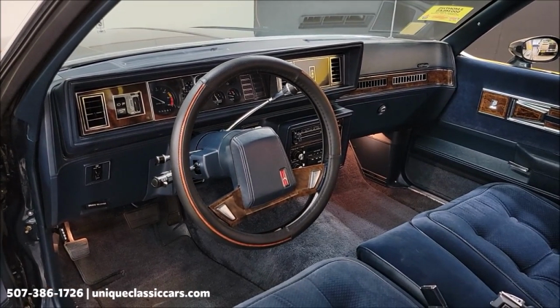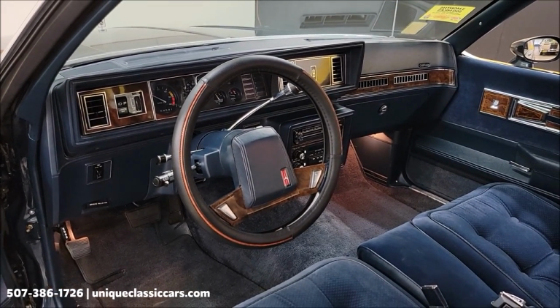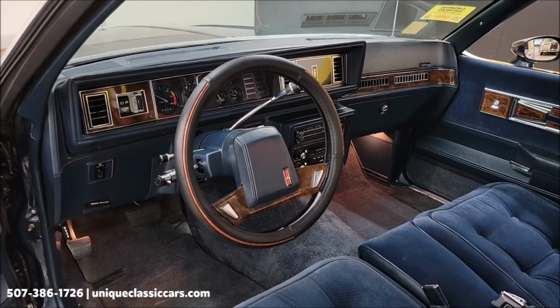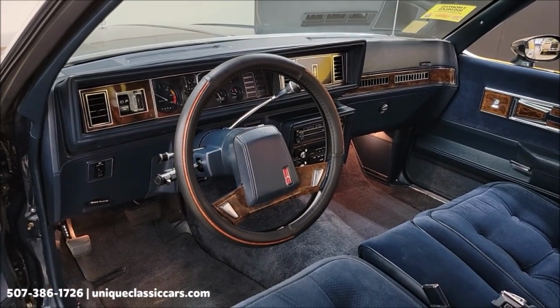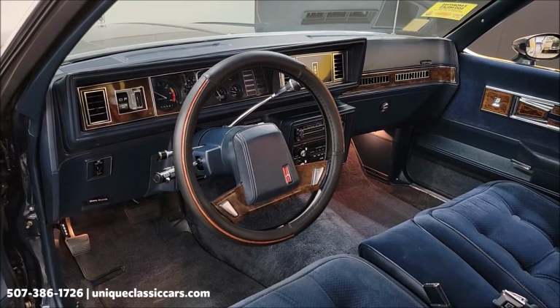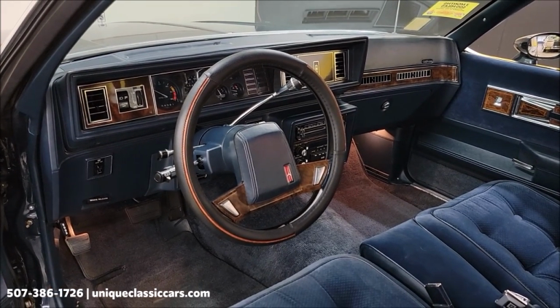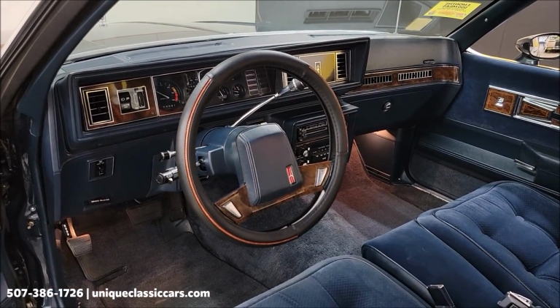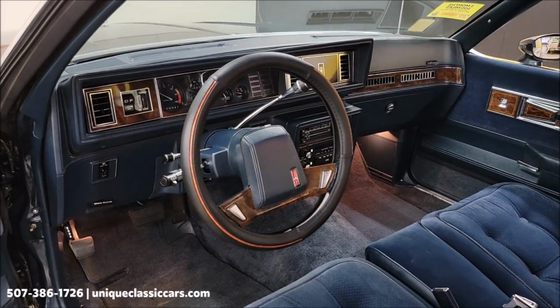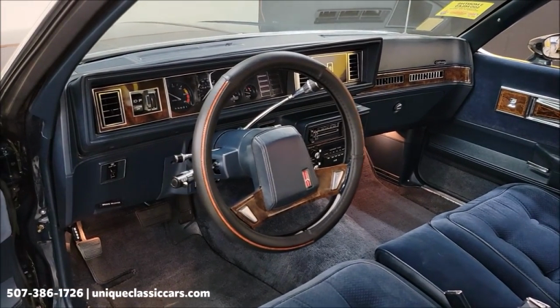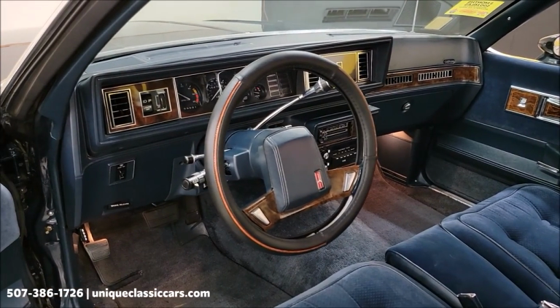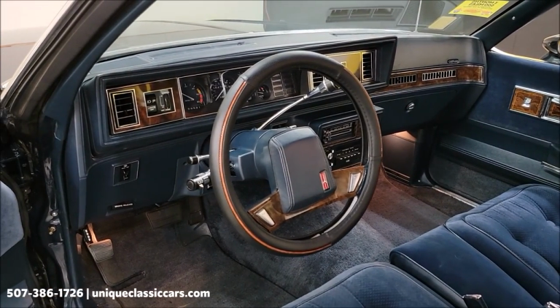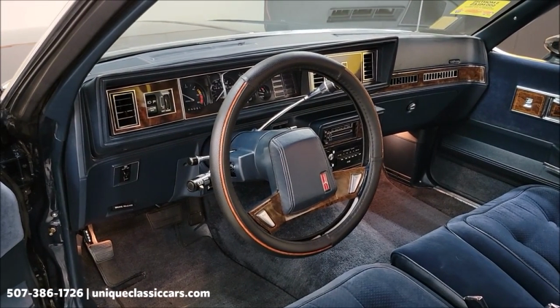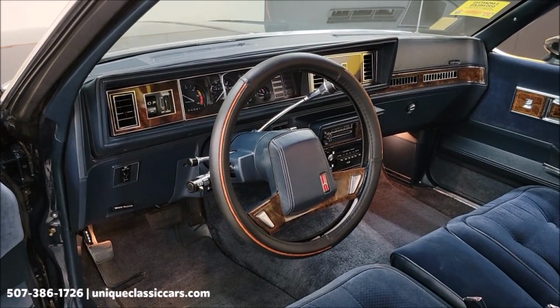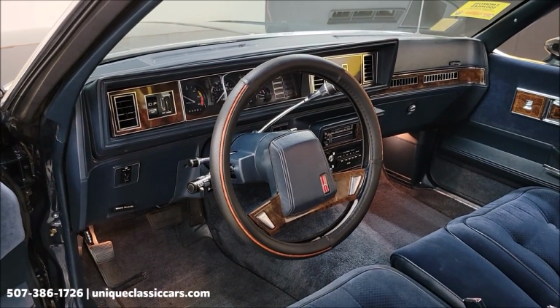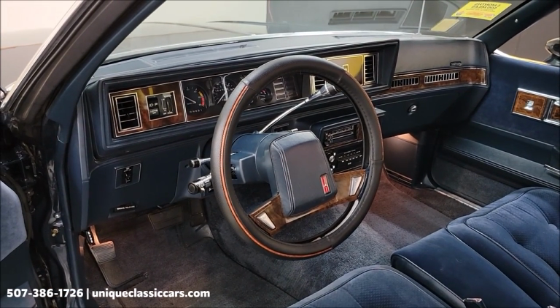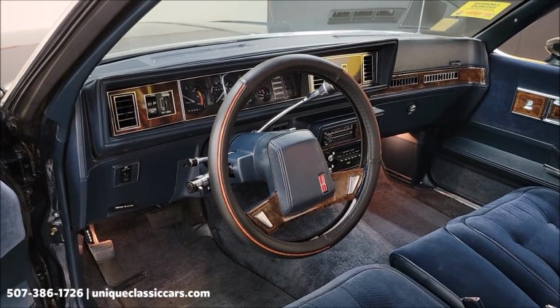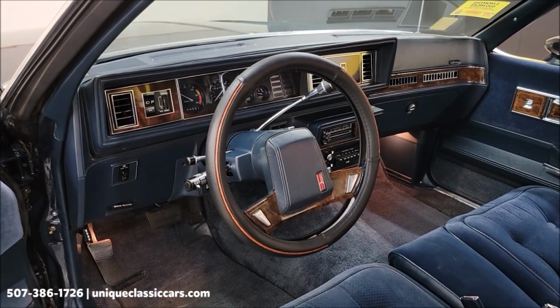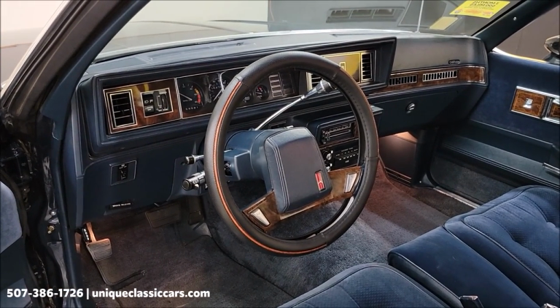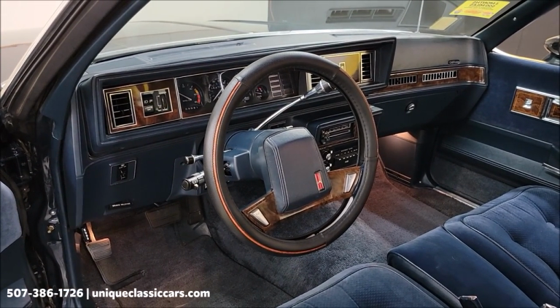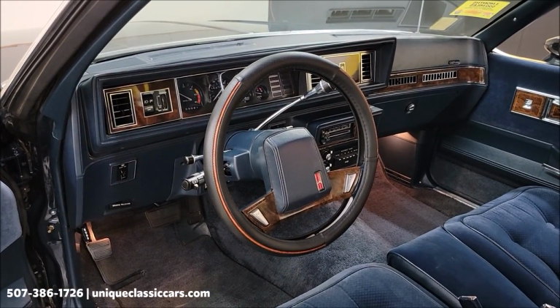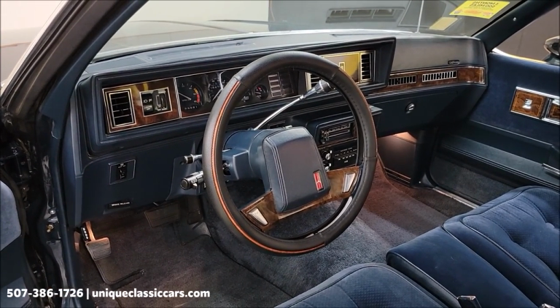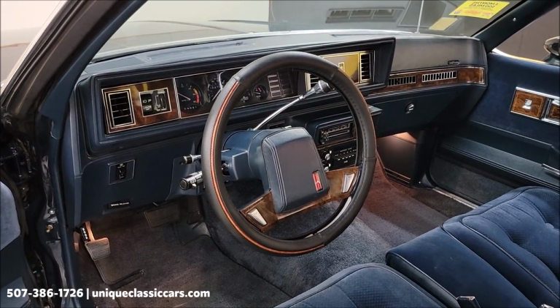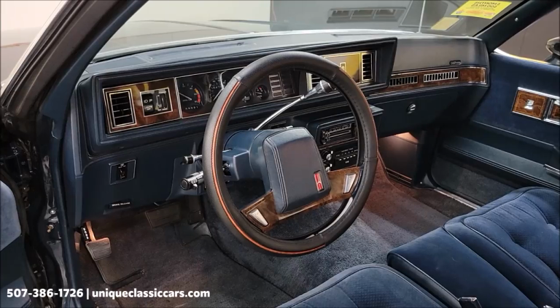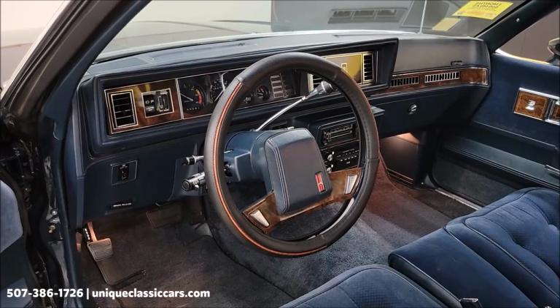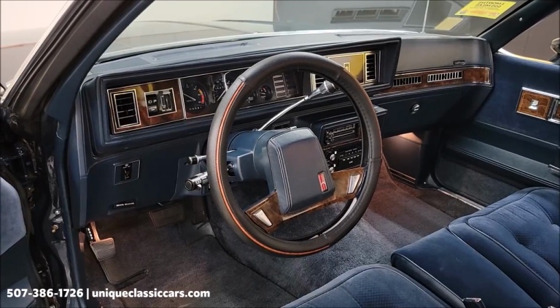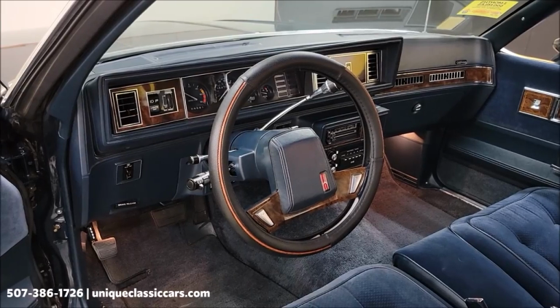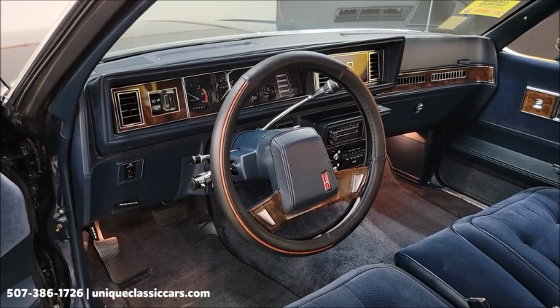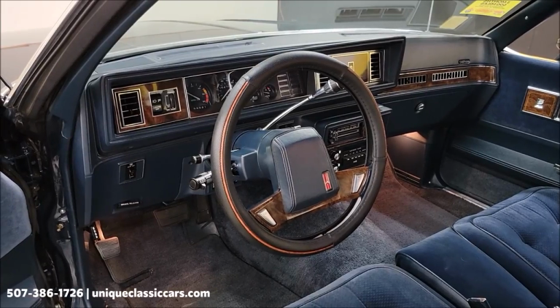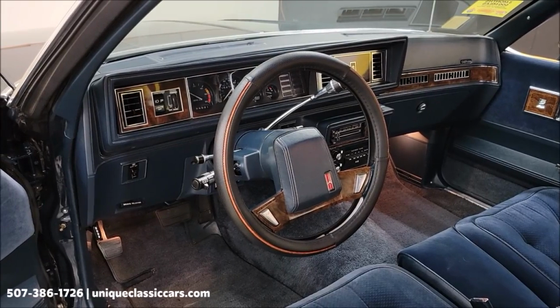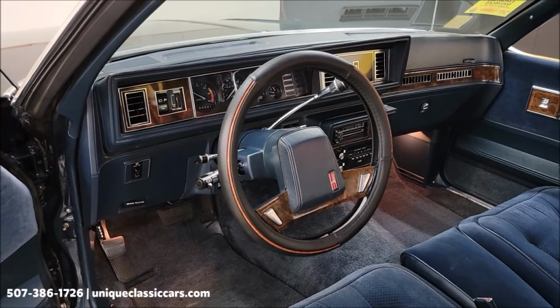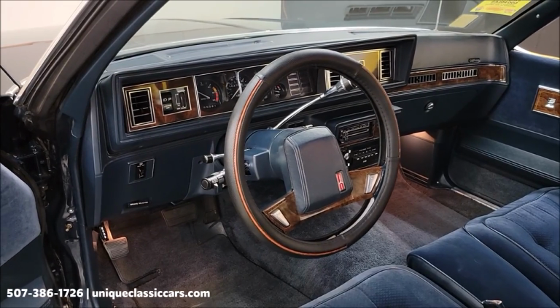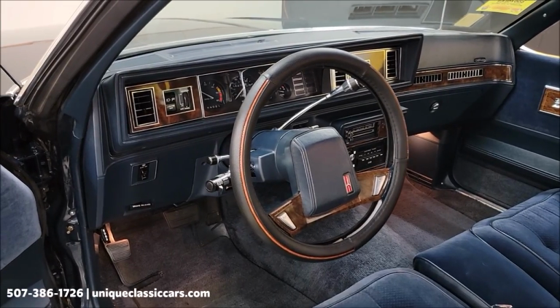Tilt column, cruise control. Wipers were working, and the AM/FM stereo was working.